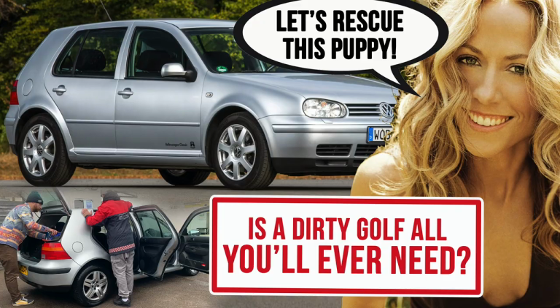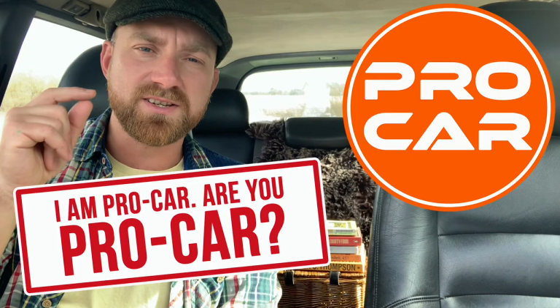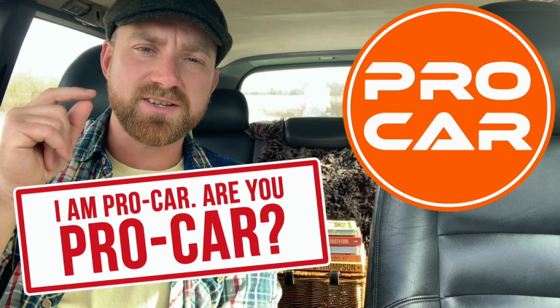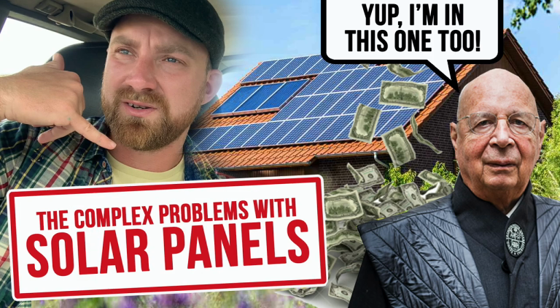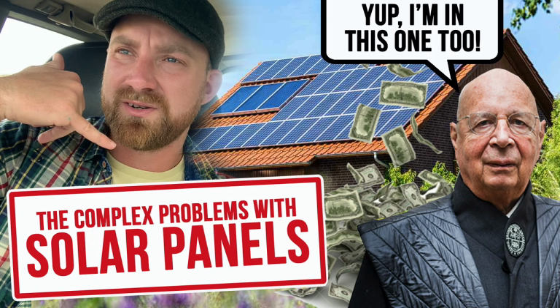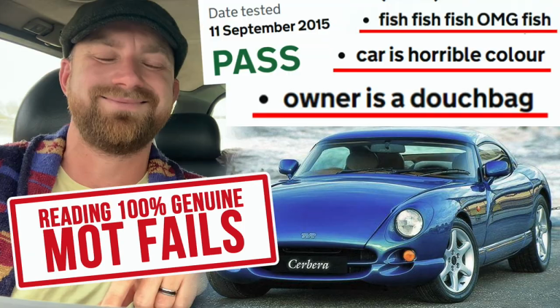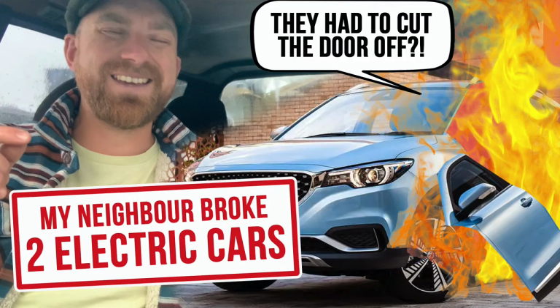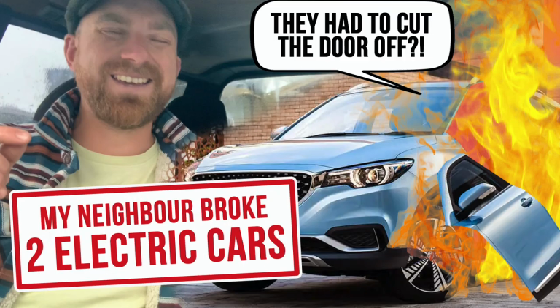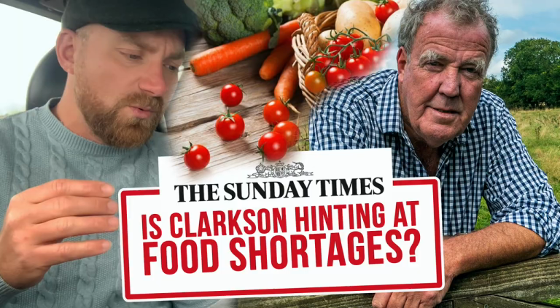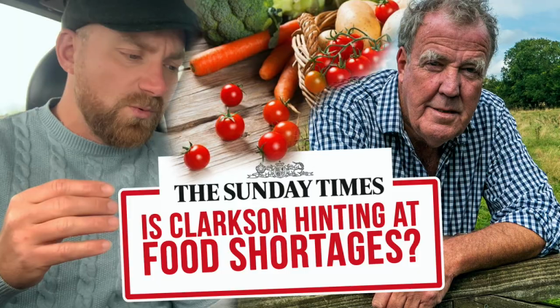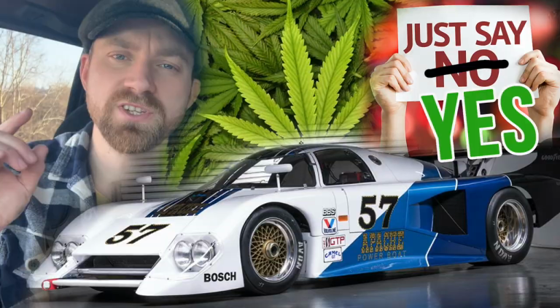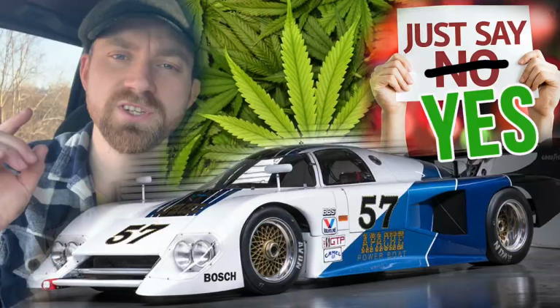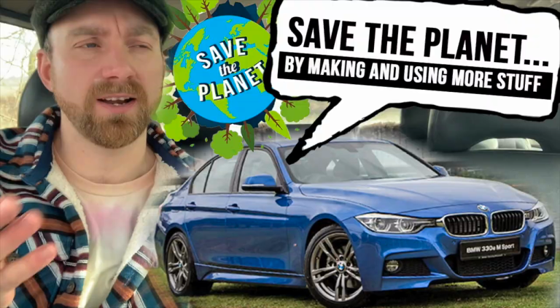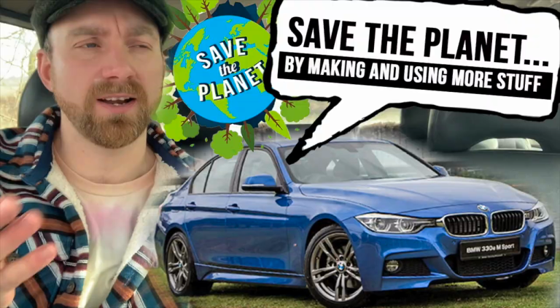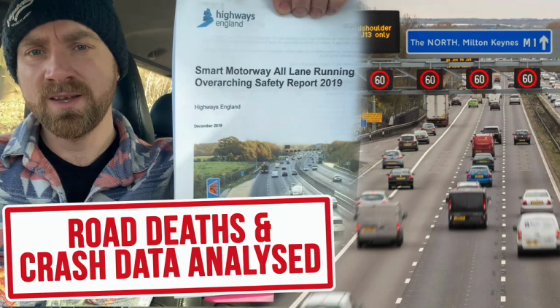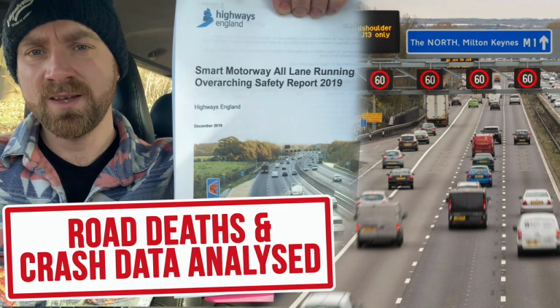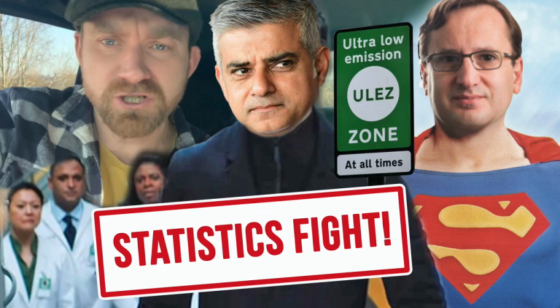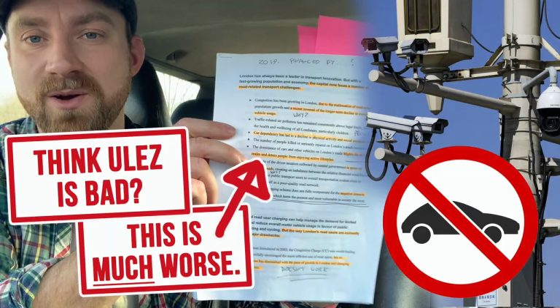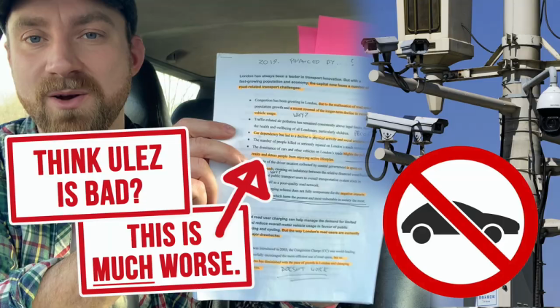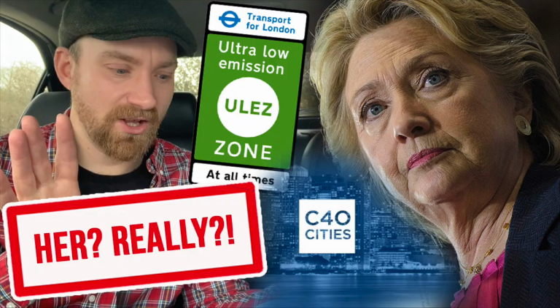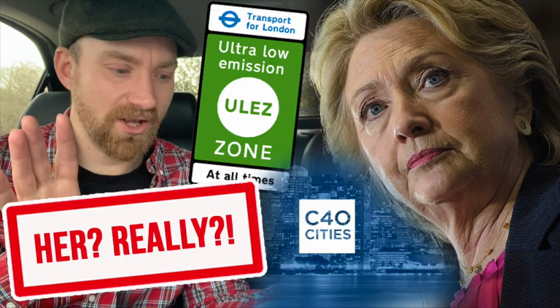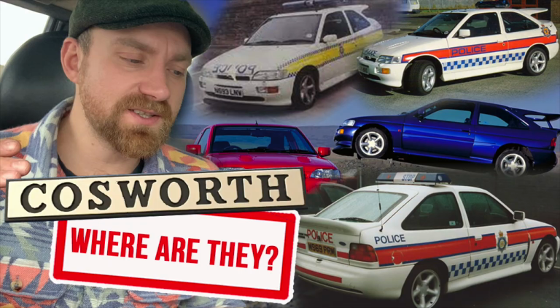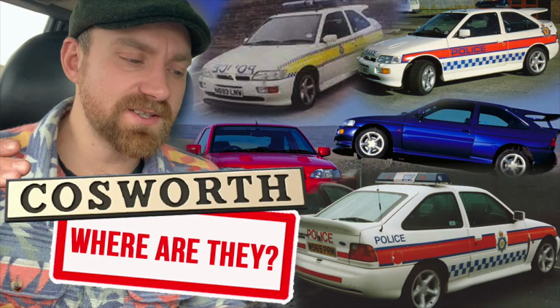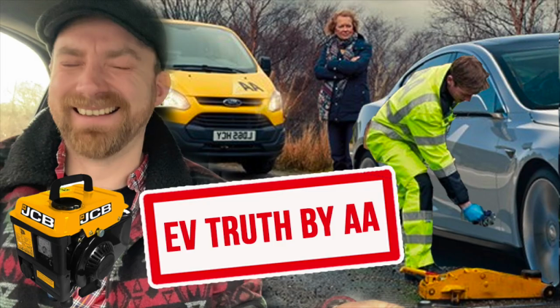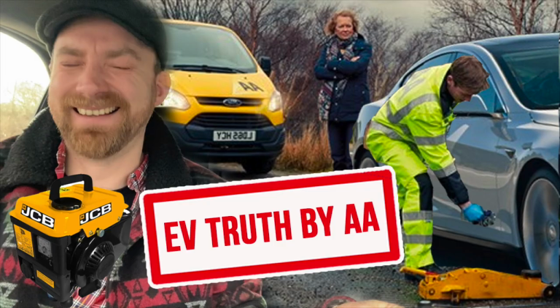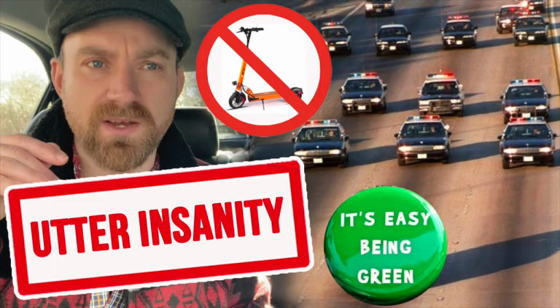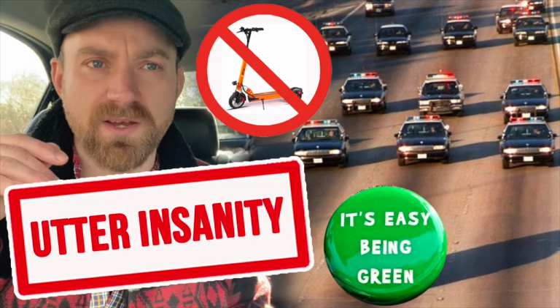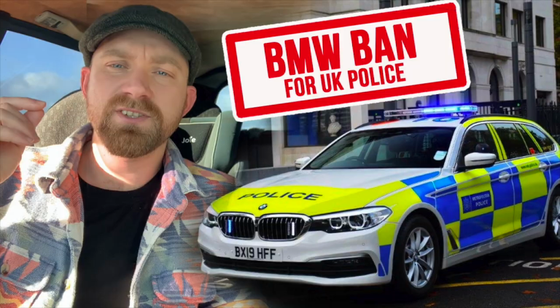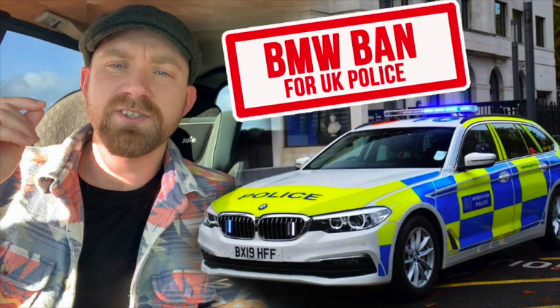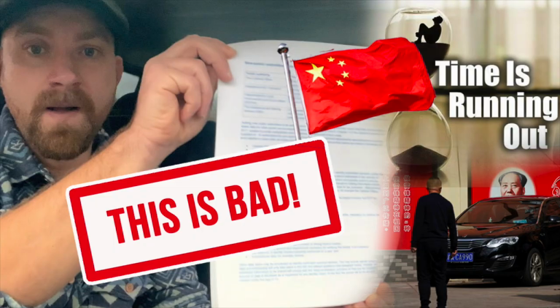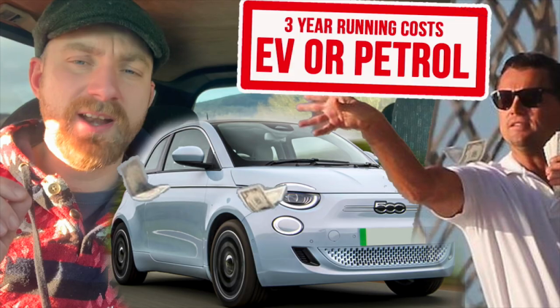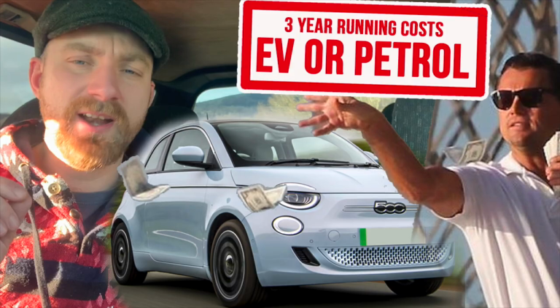Jeff Buys Cars — YouTube's most boring car and conspiracy and conversation channel.